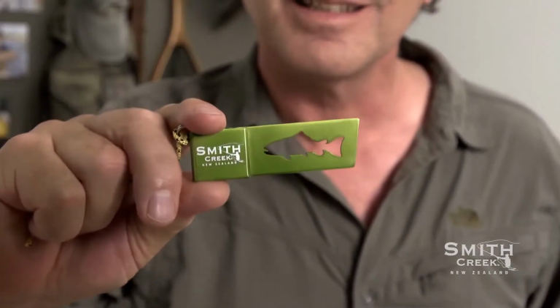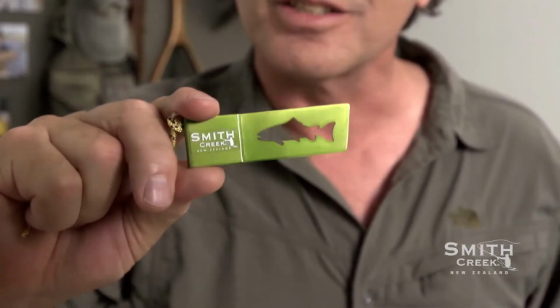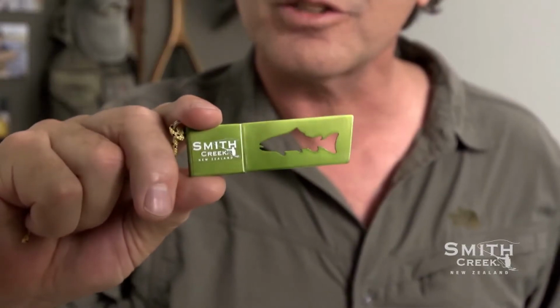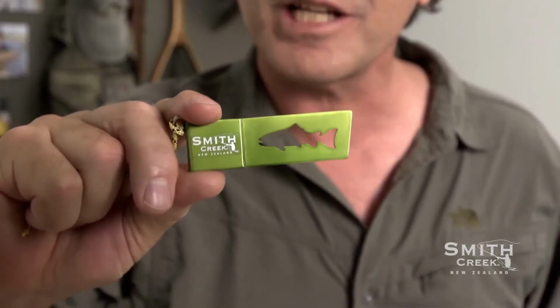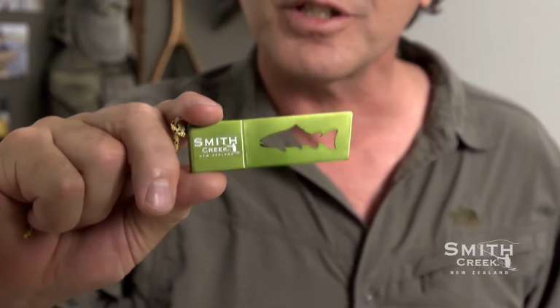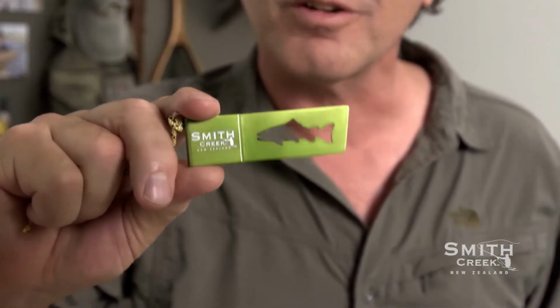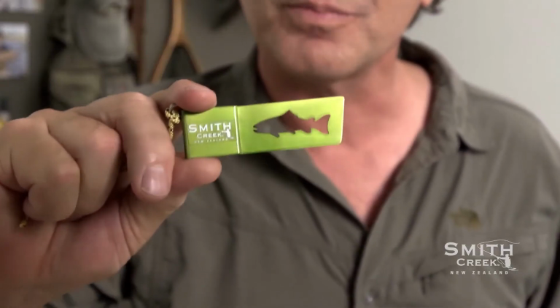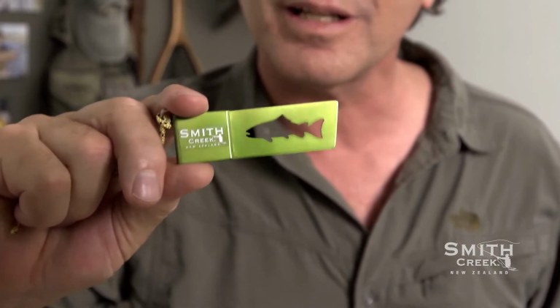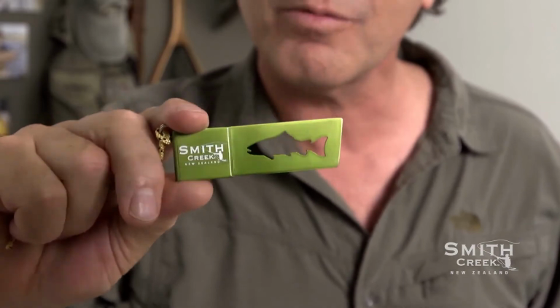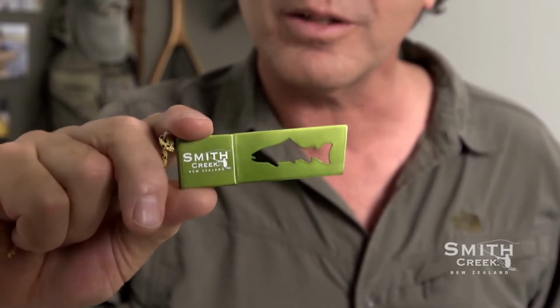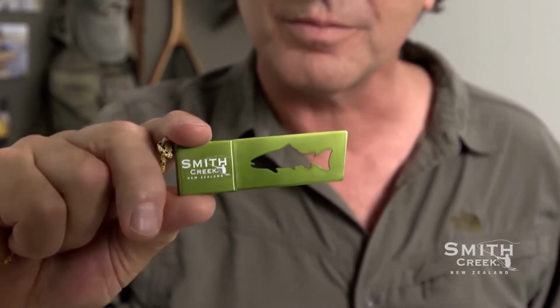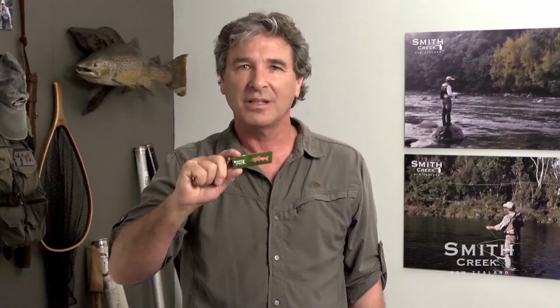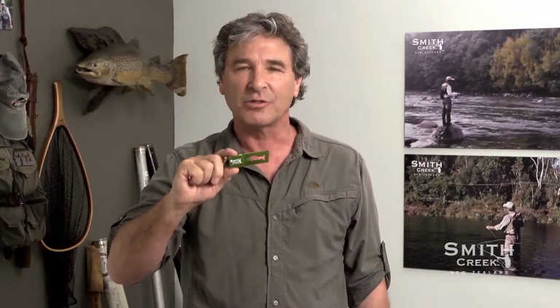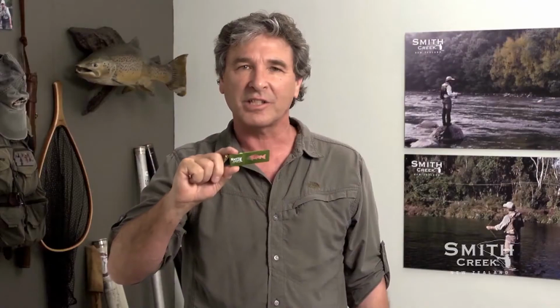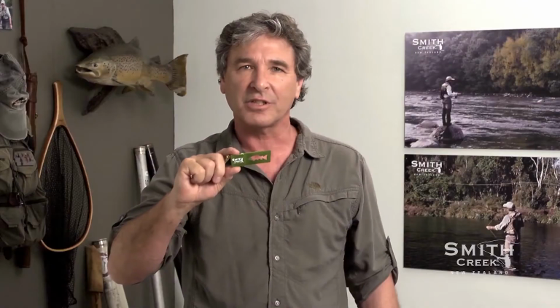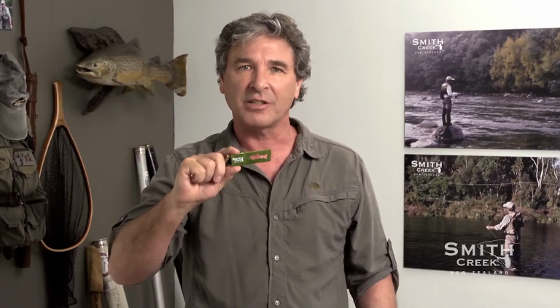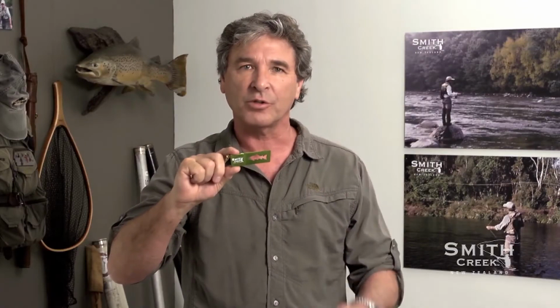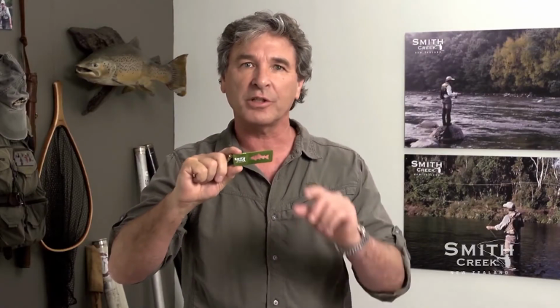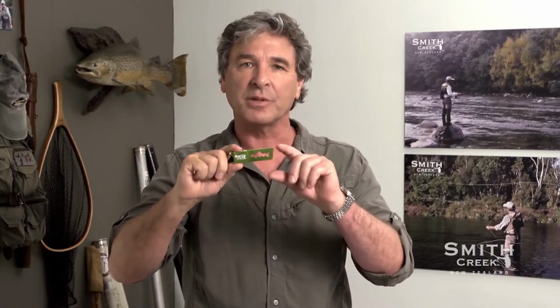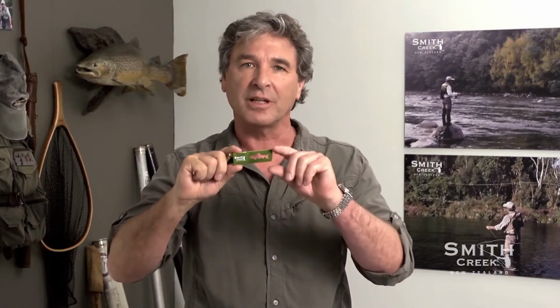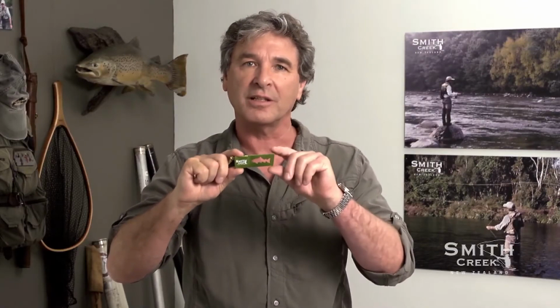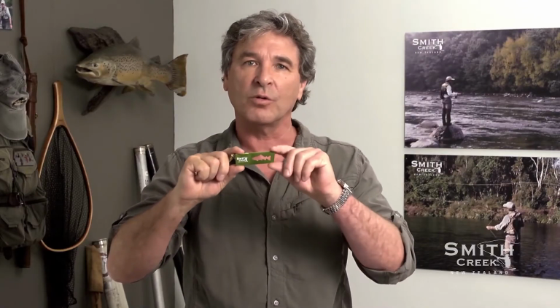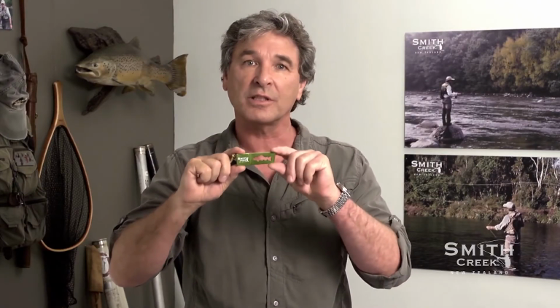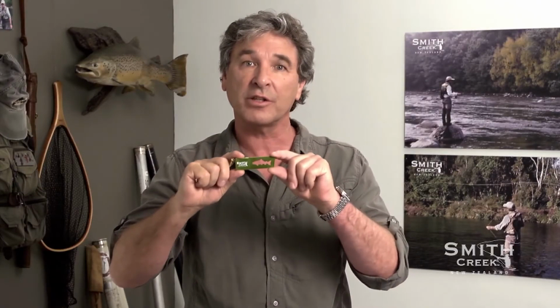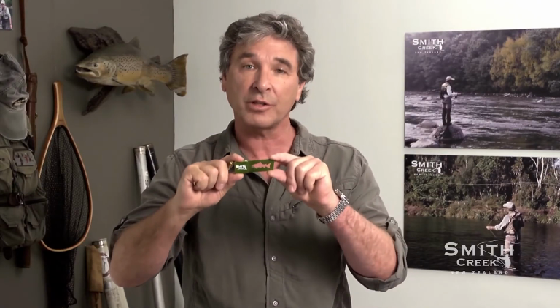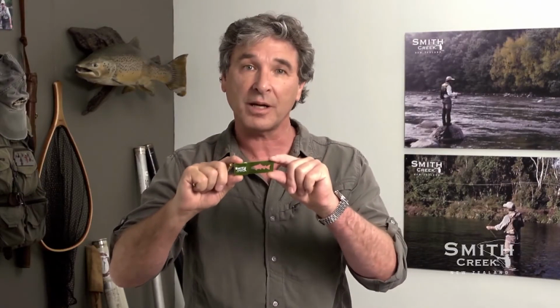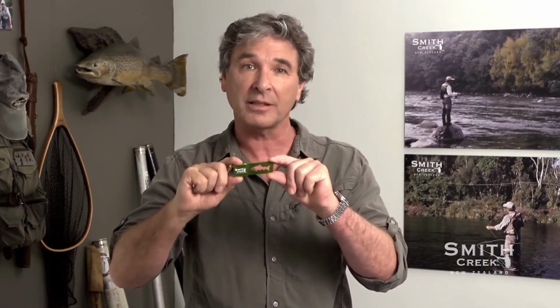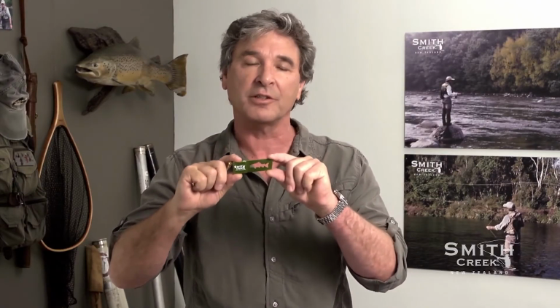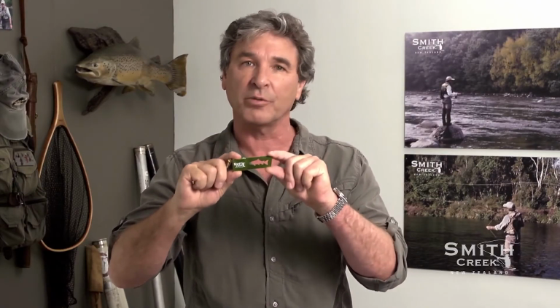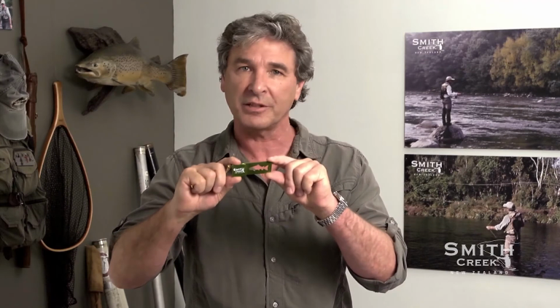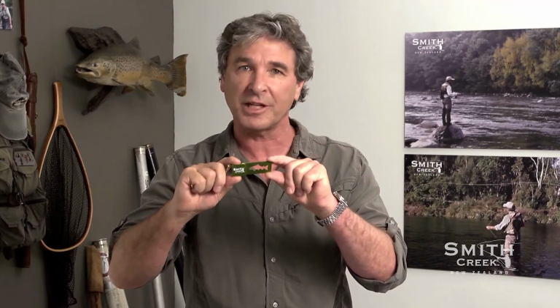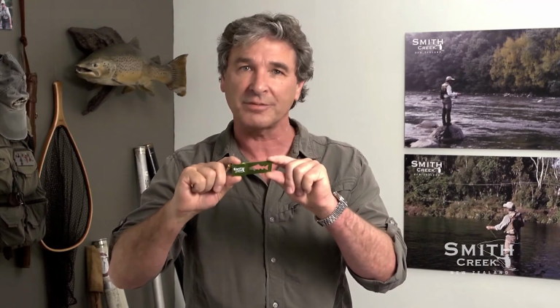This is the Trash Fish, our spent line wrangler. The Trash Fish allows you to coil your spent line, then holds it together in your pocket until you're ready to trash it.